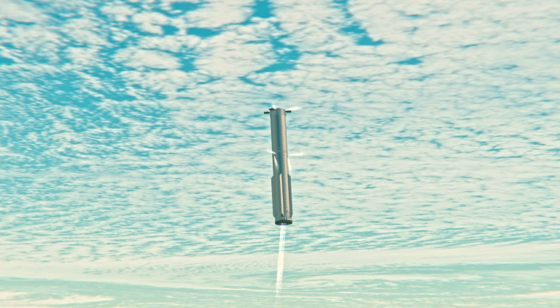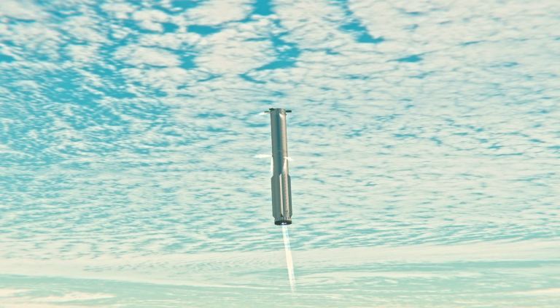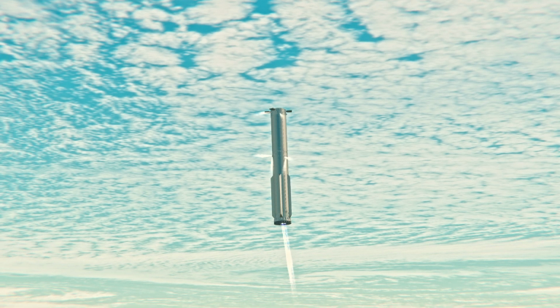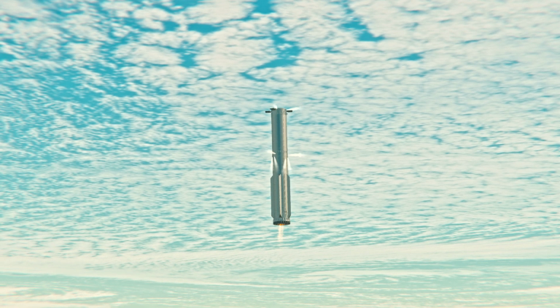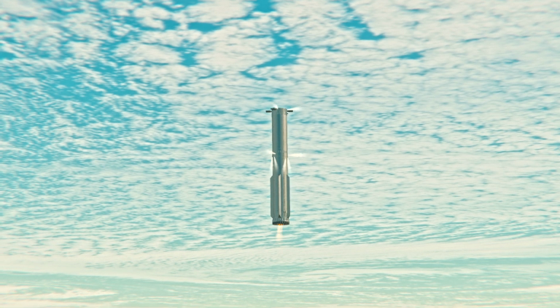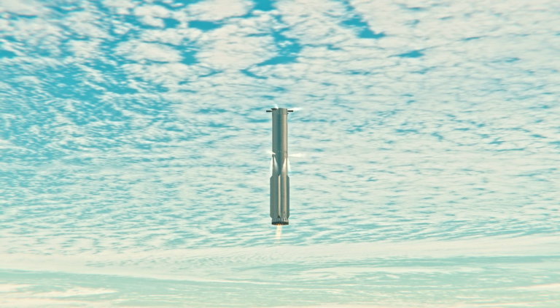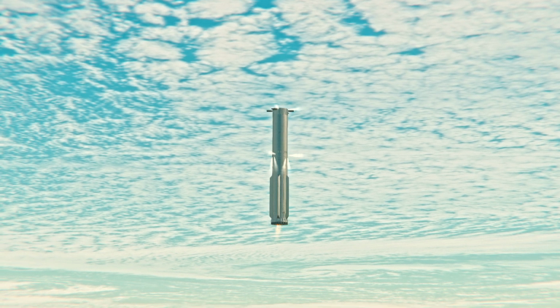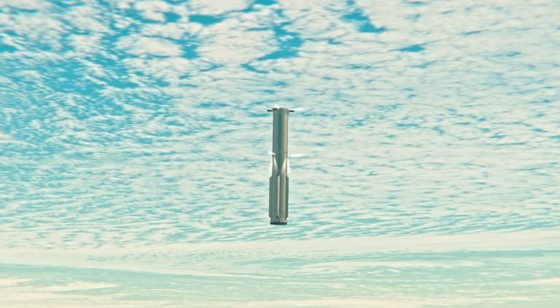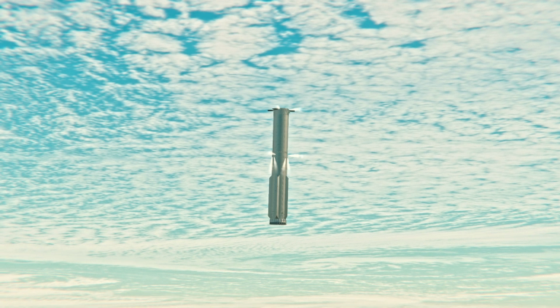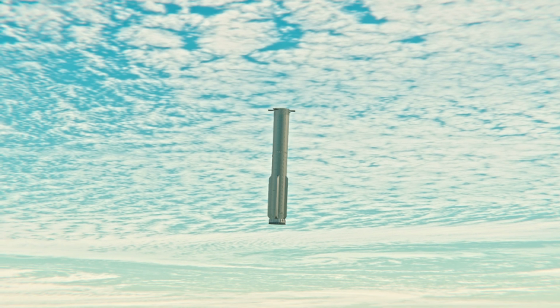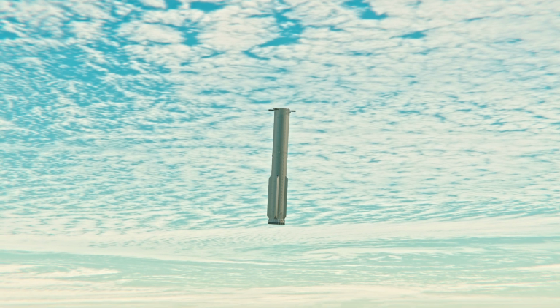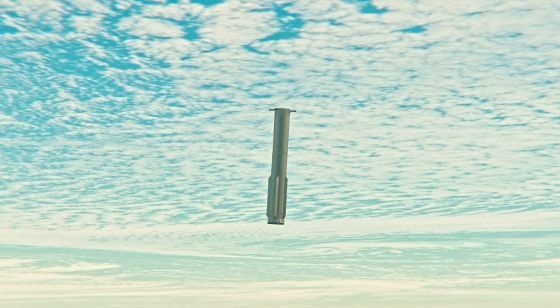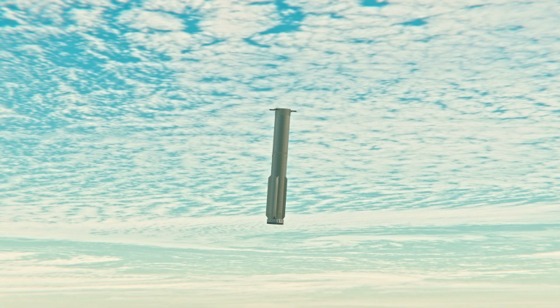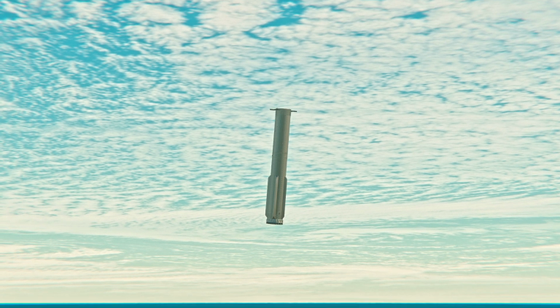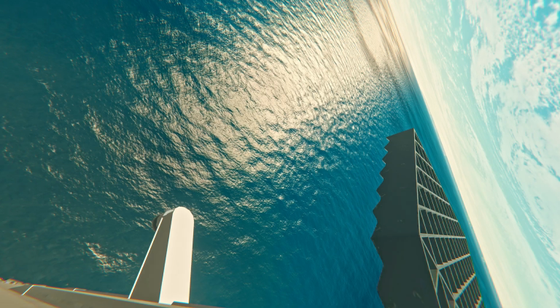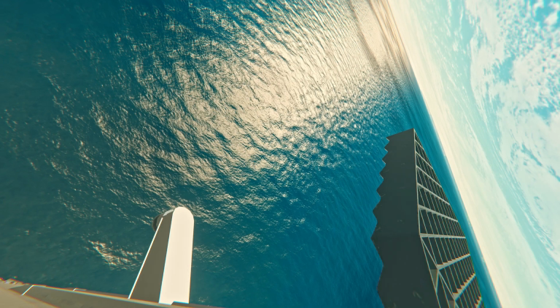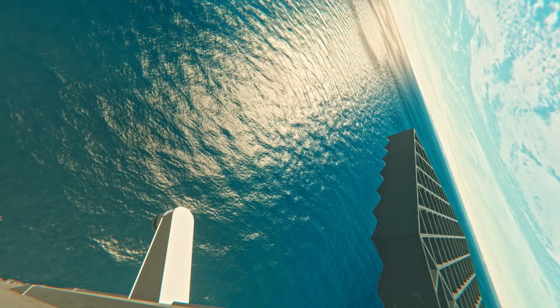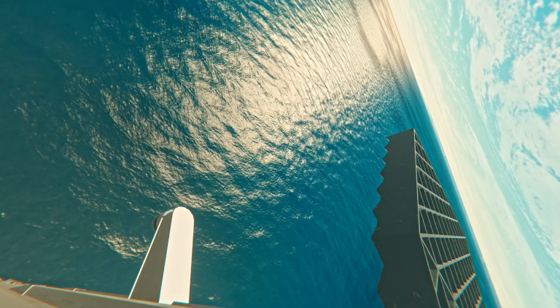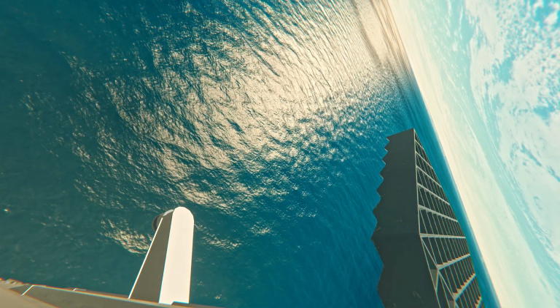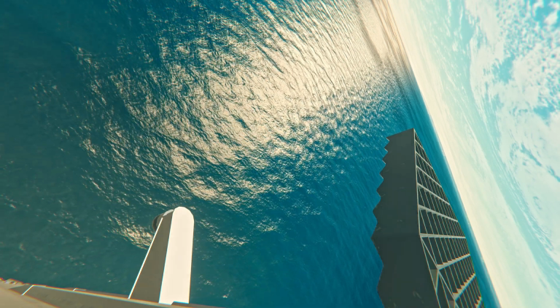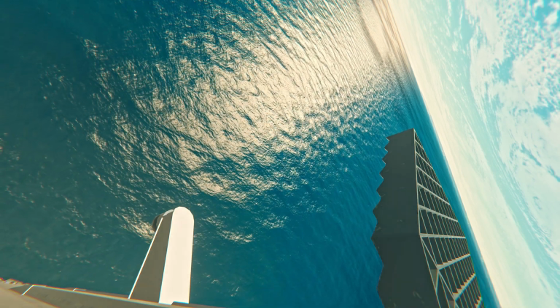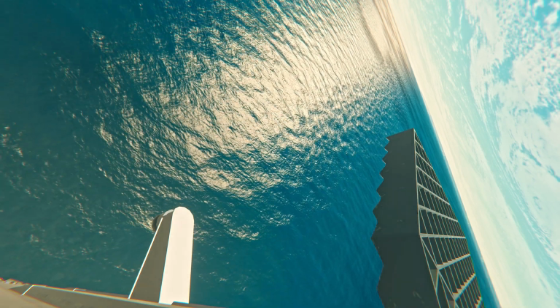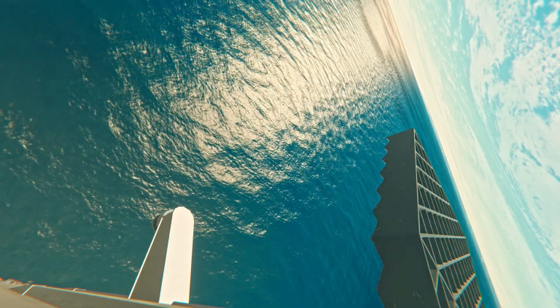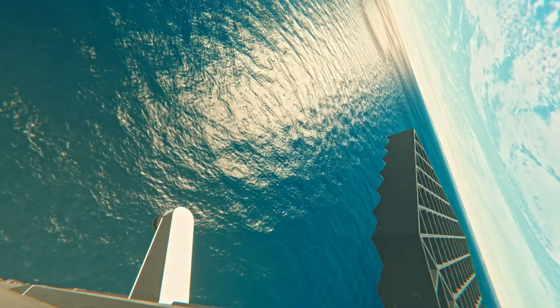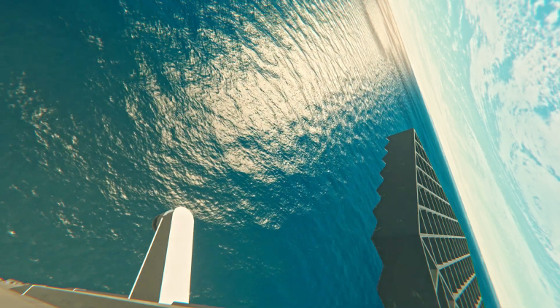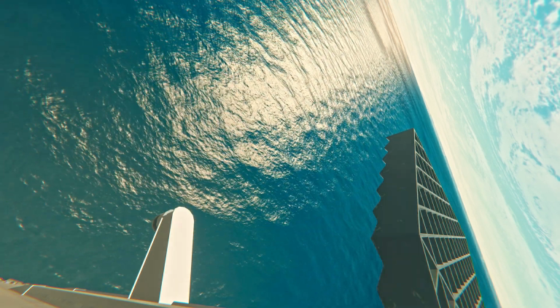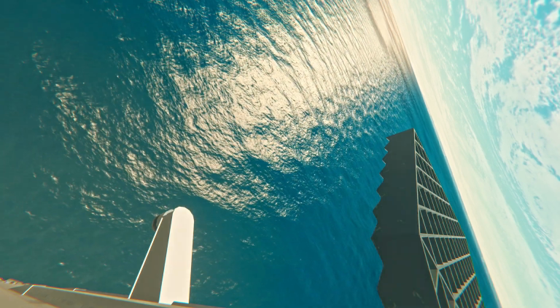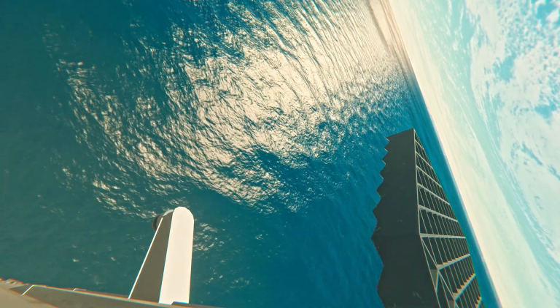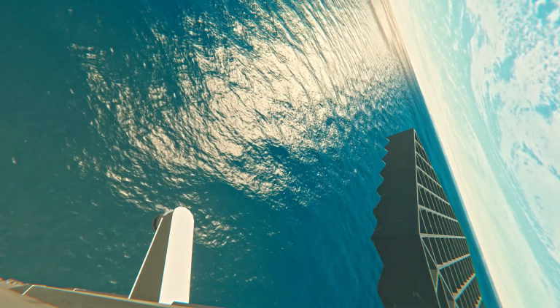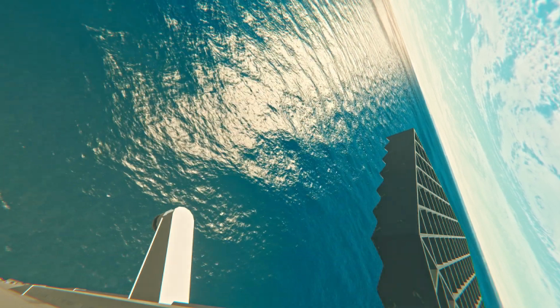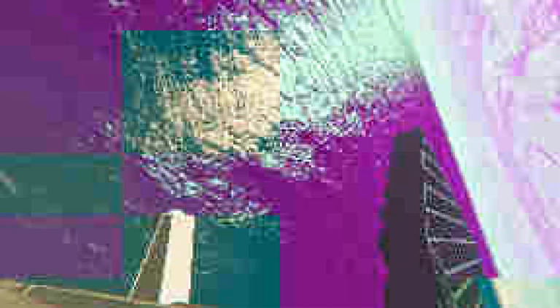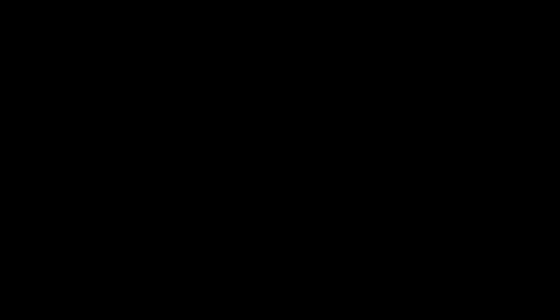Booster landing burn shutdown. And there we heard it — booster landing burn shutdown.